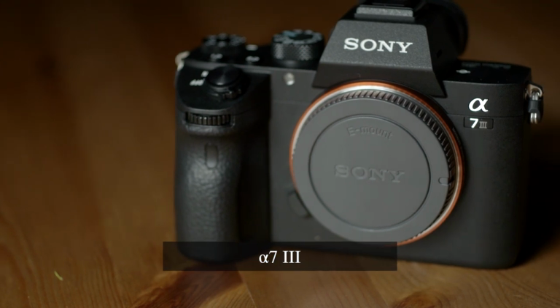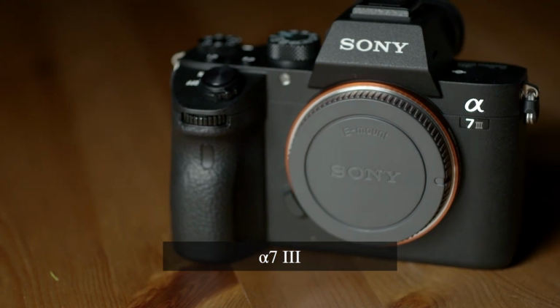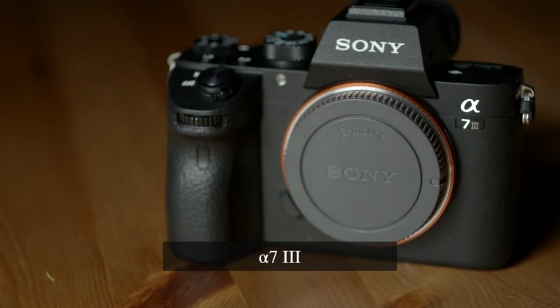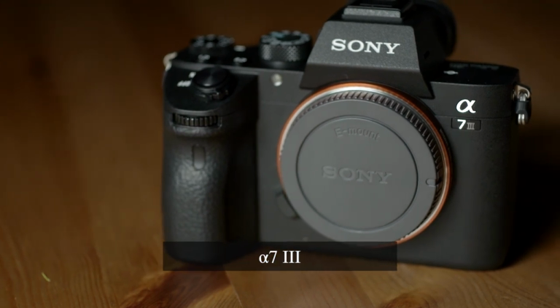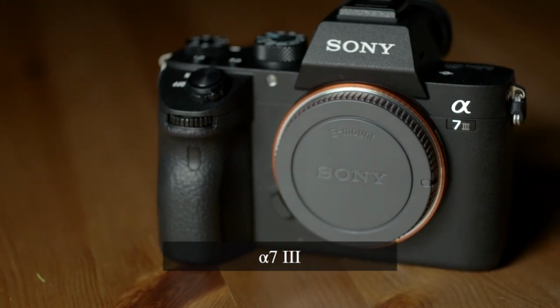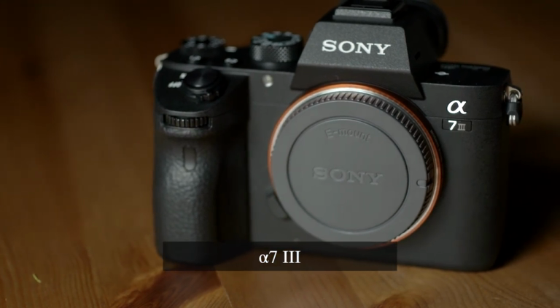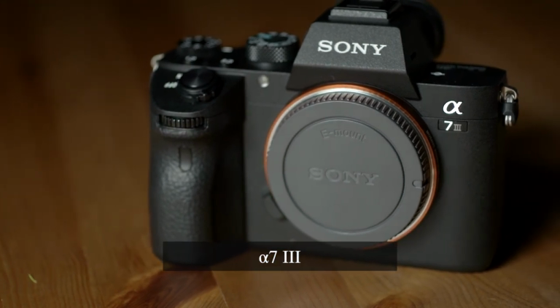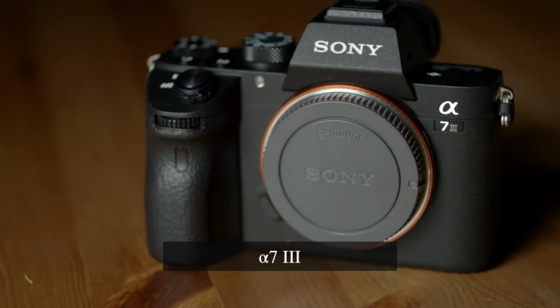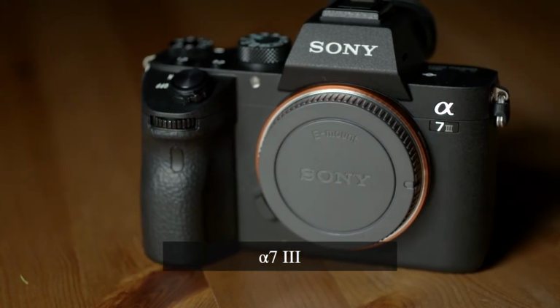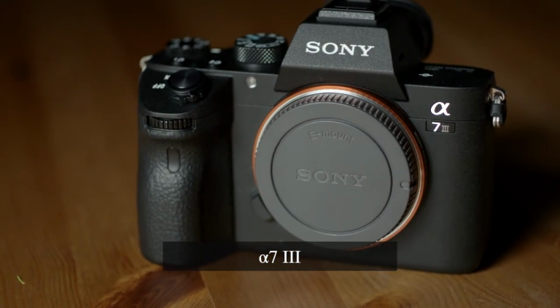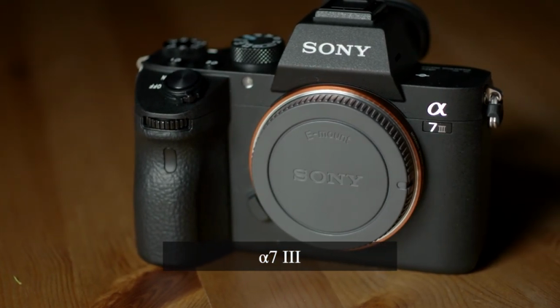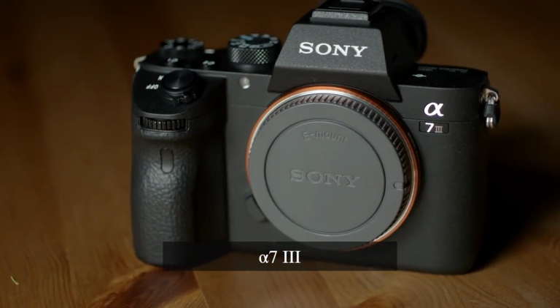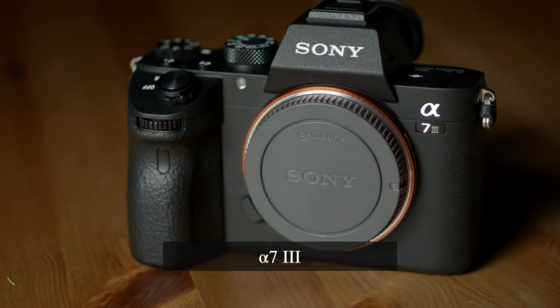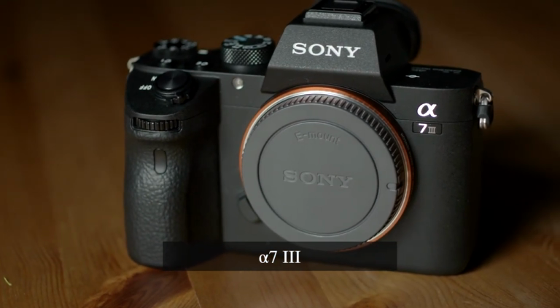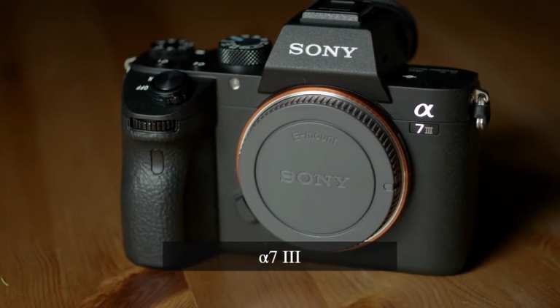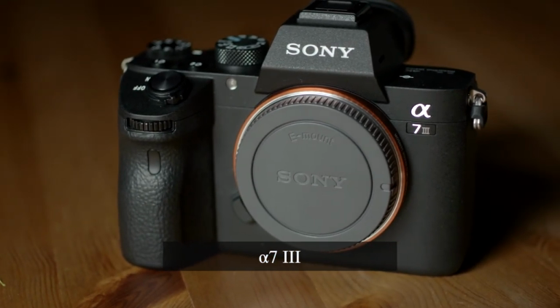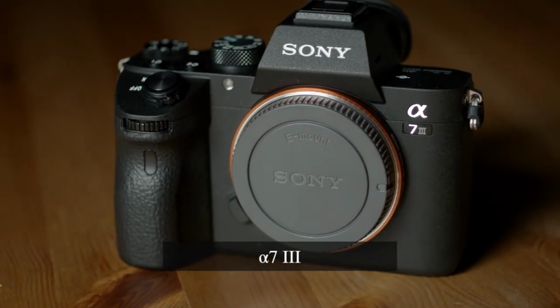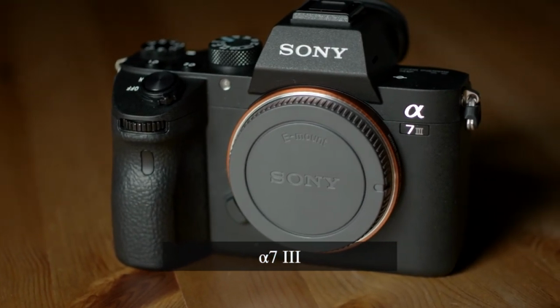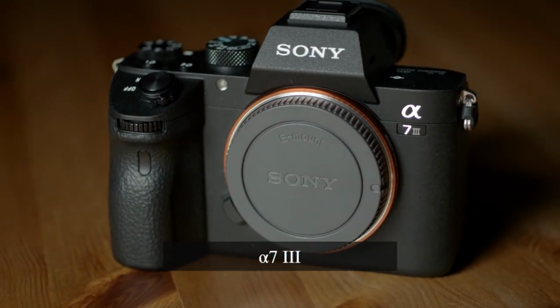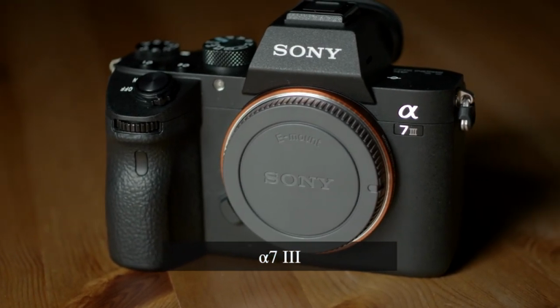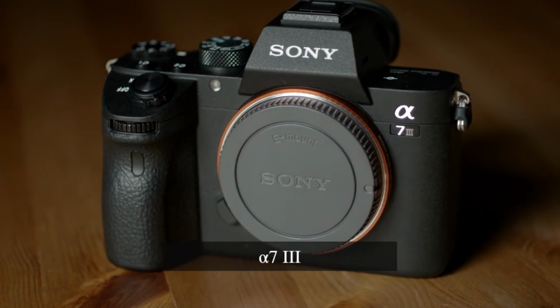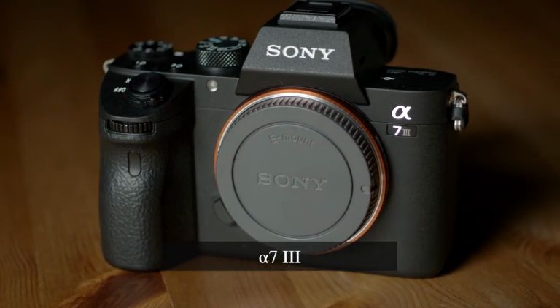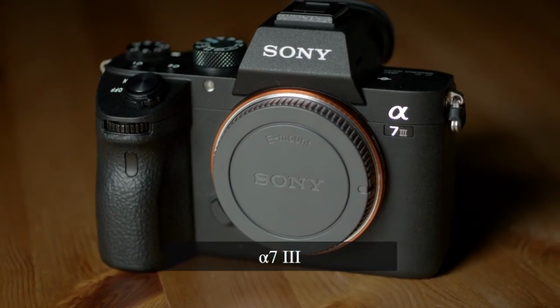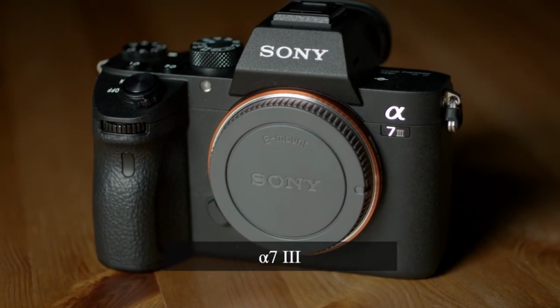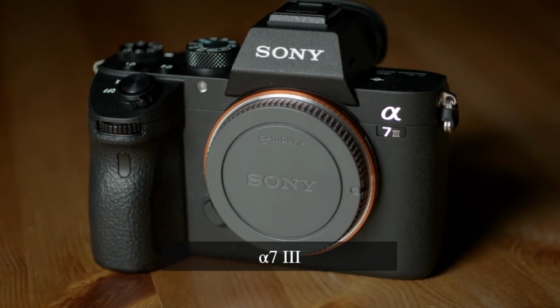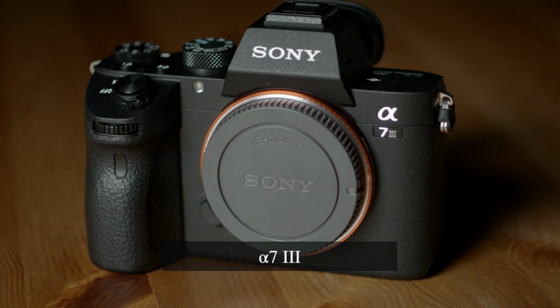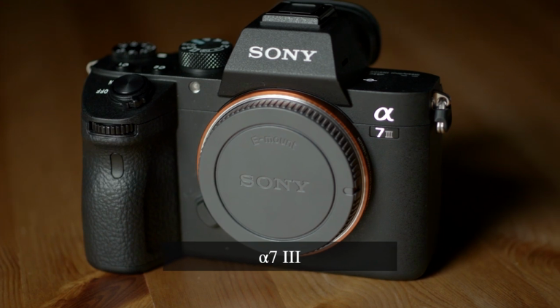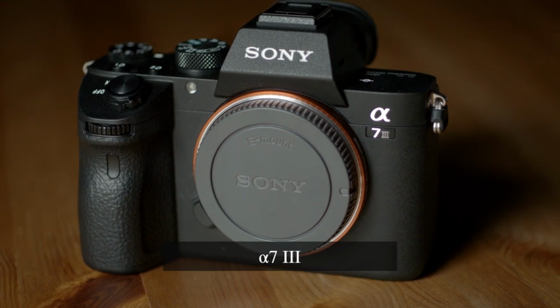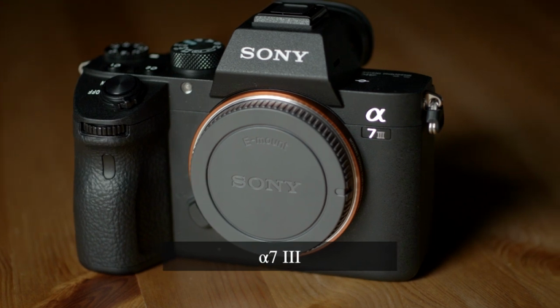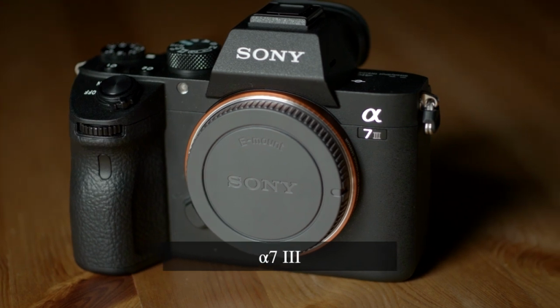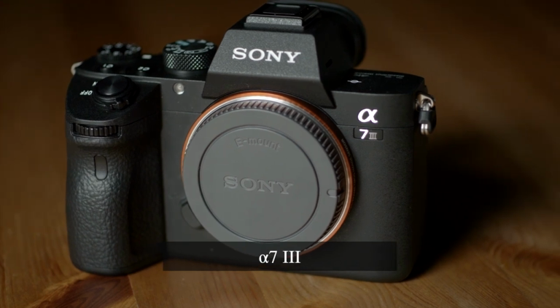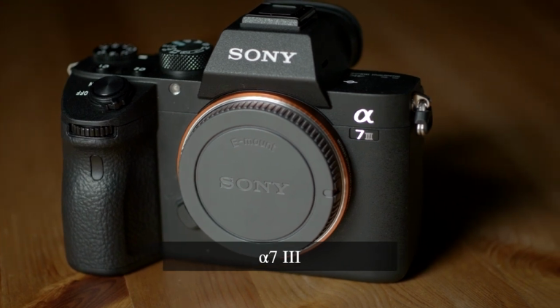Cameras like this Alpha 7 III produce great image quality, but I also recommend camcorders.